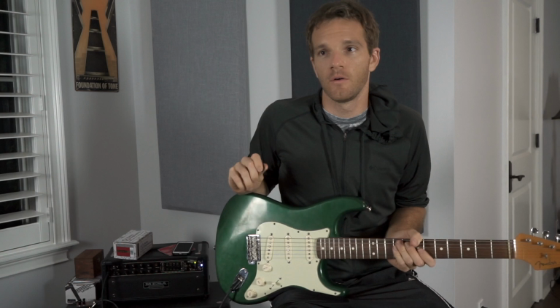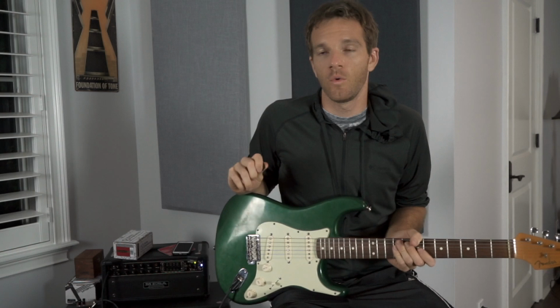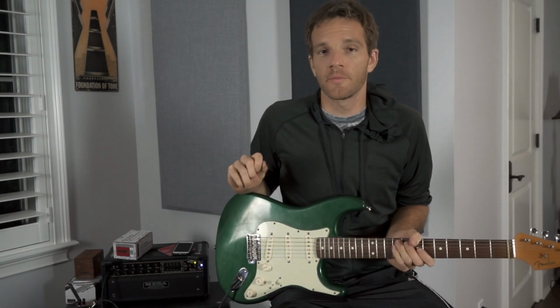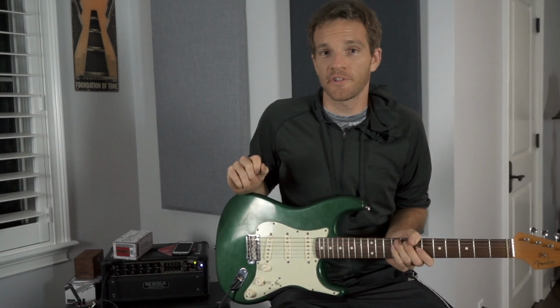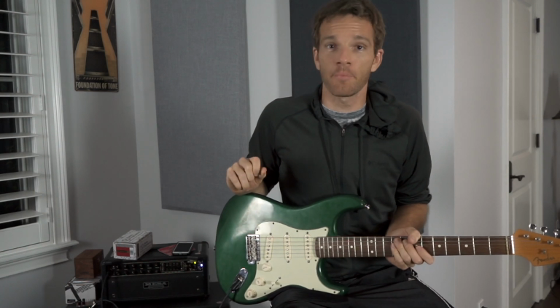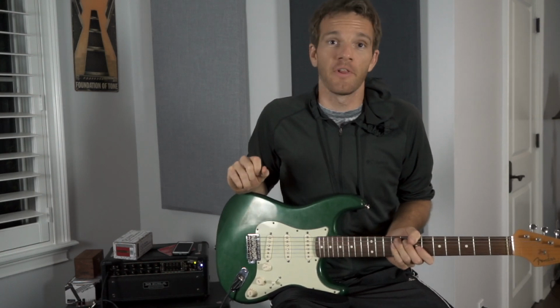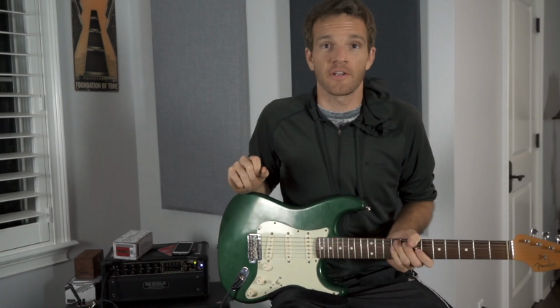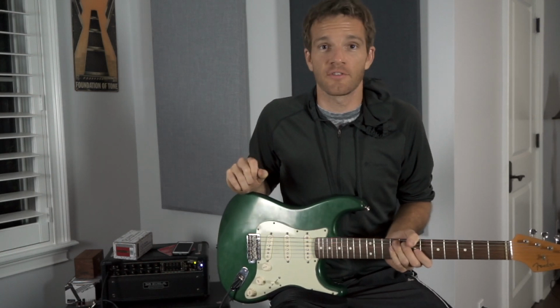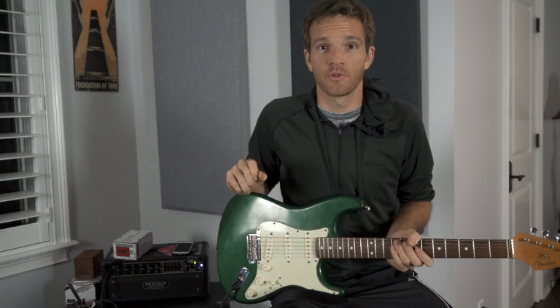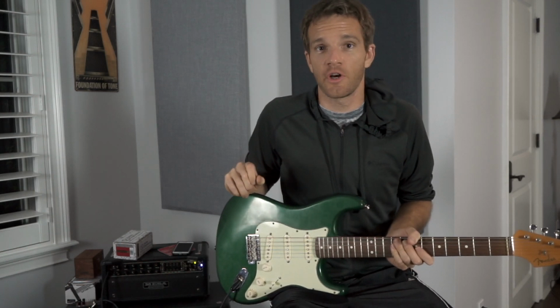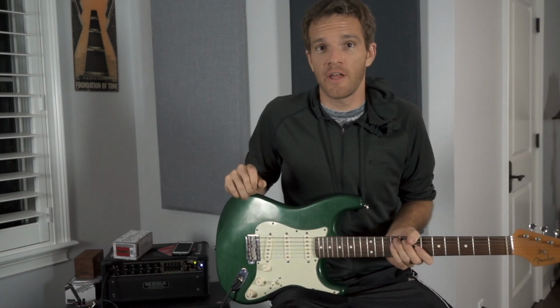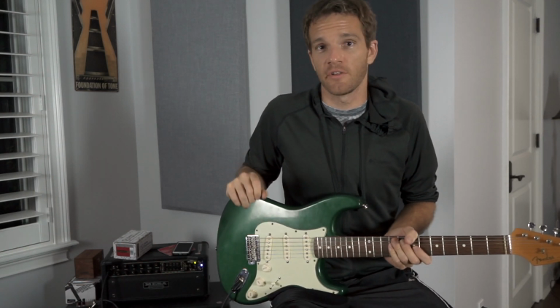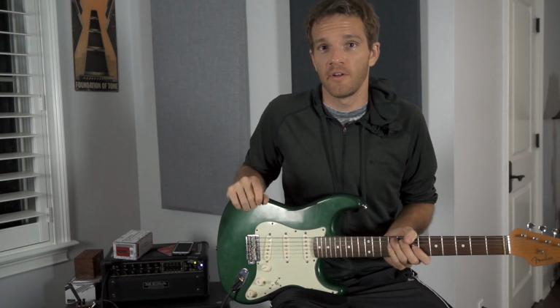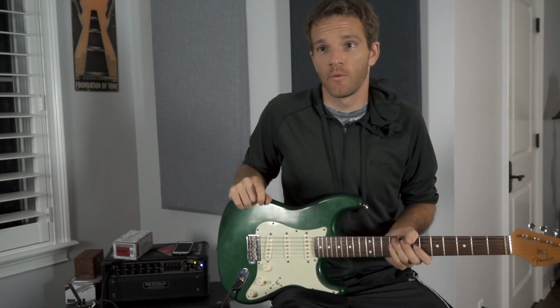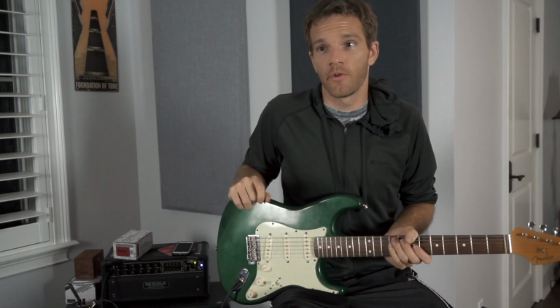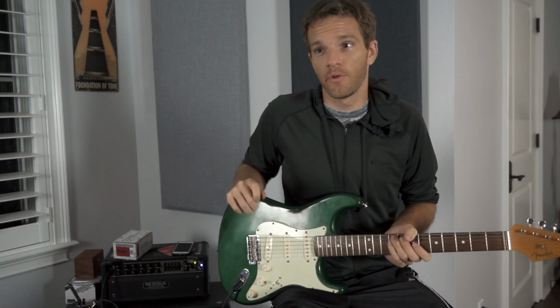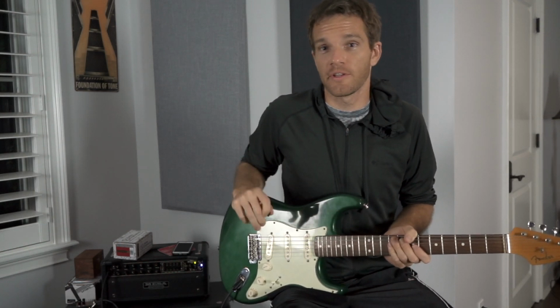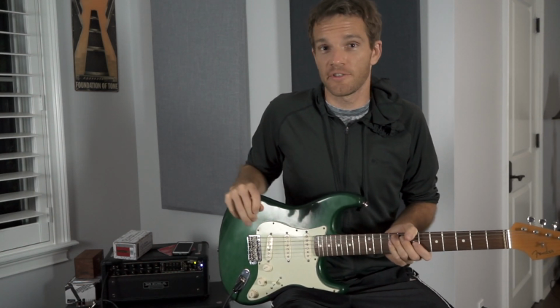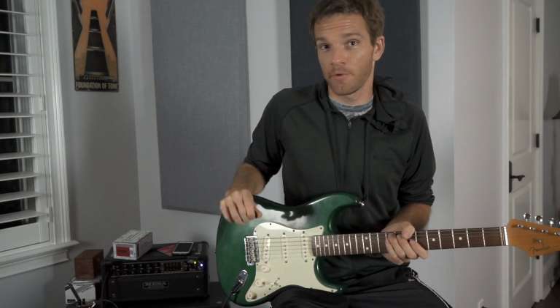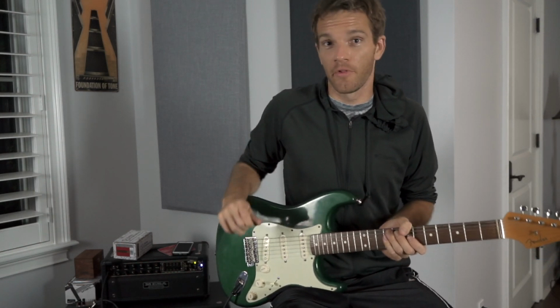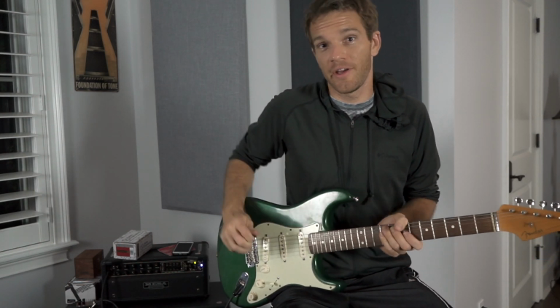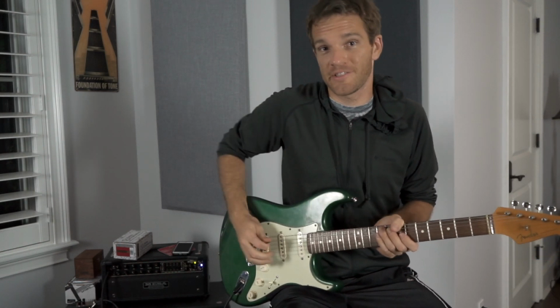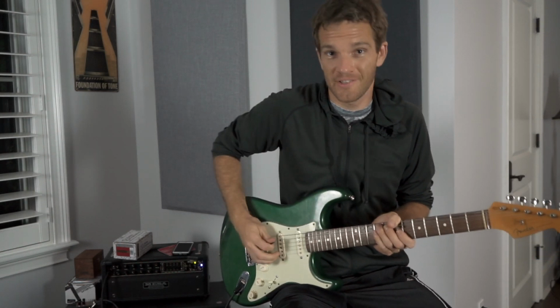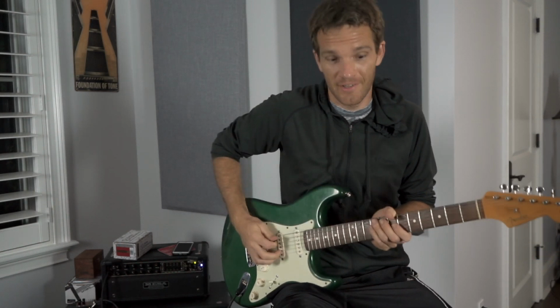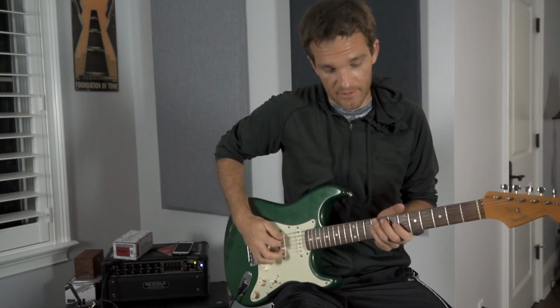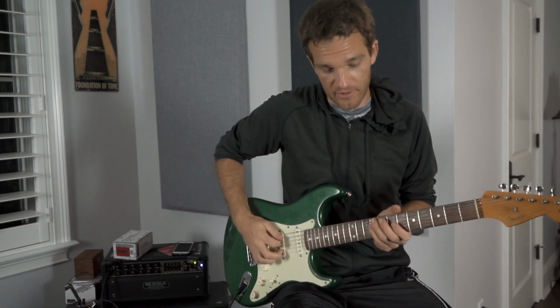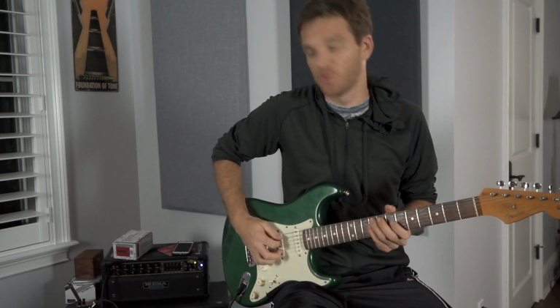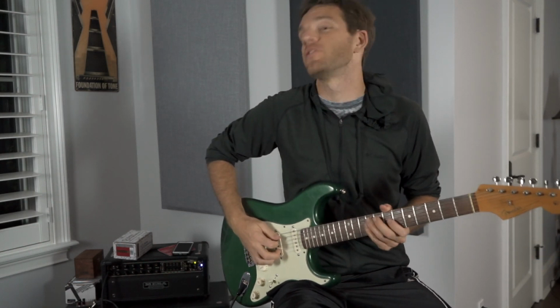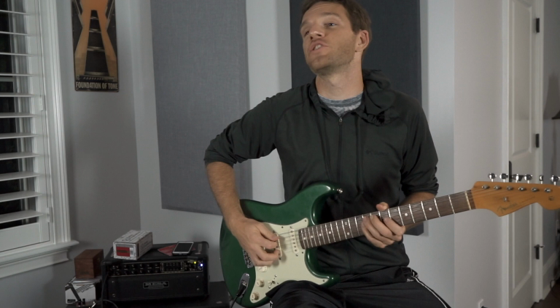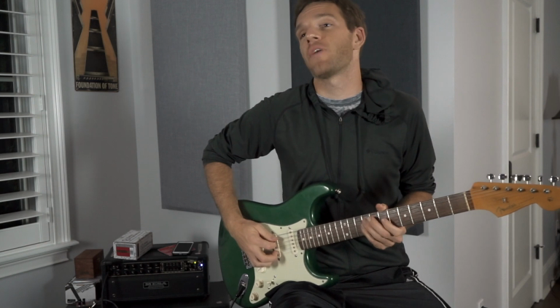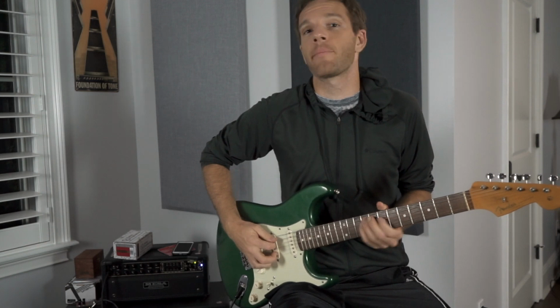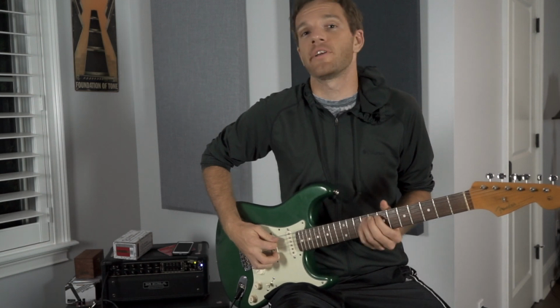Welcome to Slippery Licks with Sean Daniel, where the only thing slippier than the licks is the elusive nature of happiness.